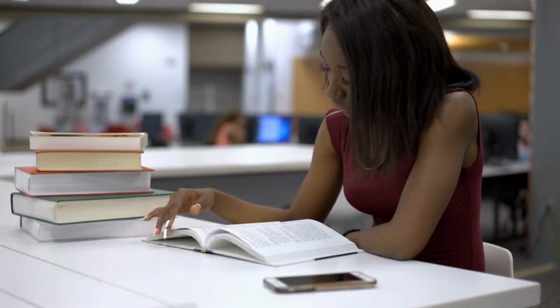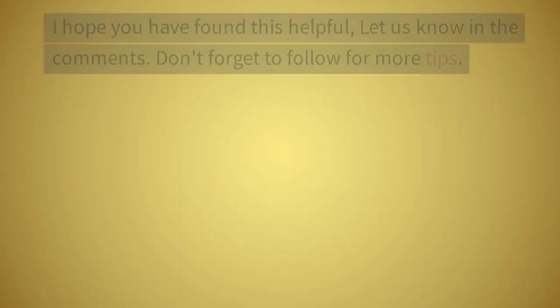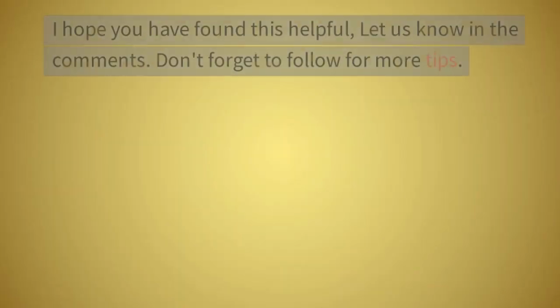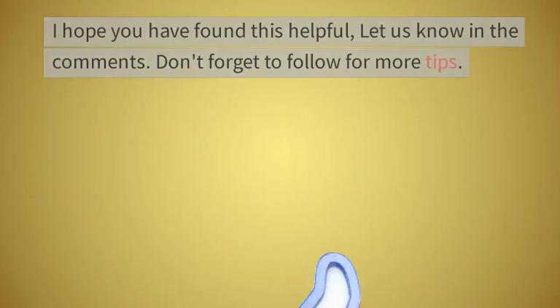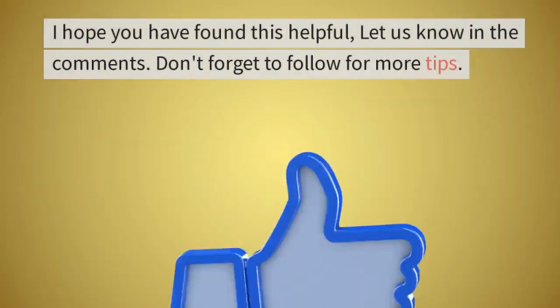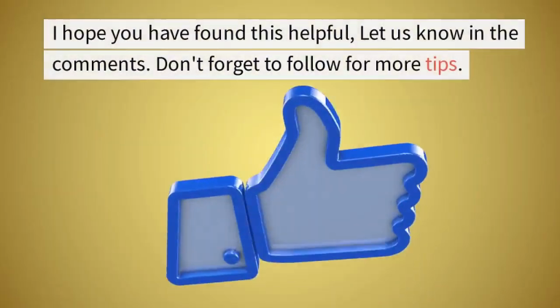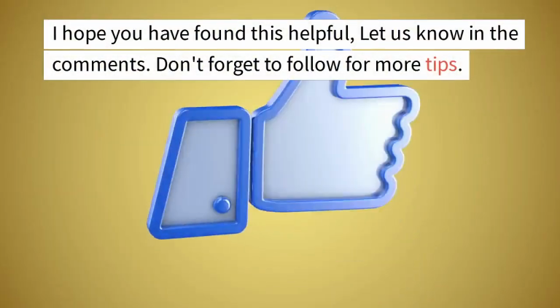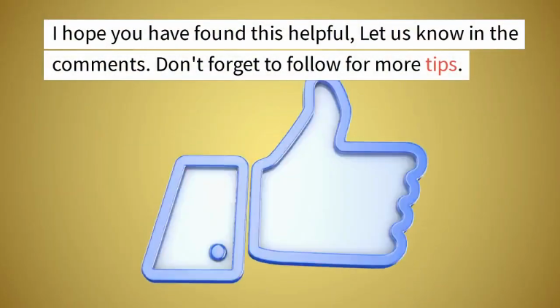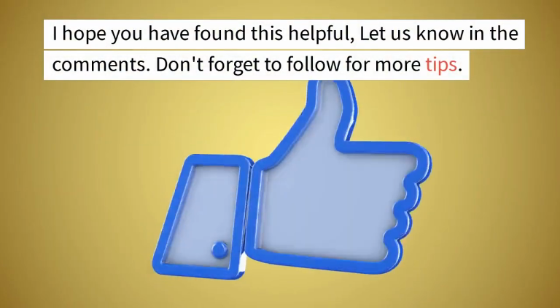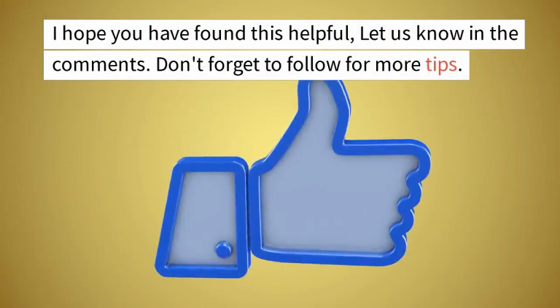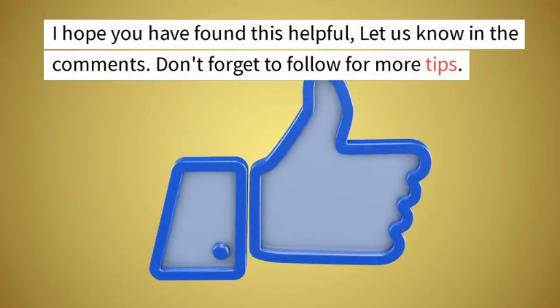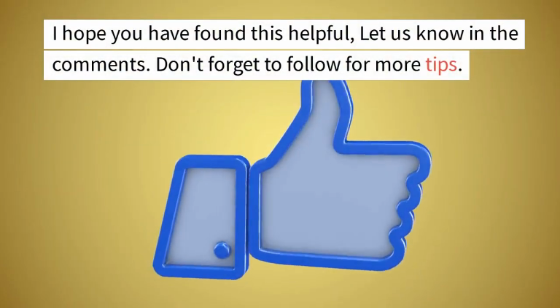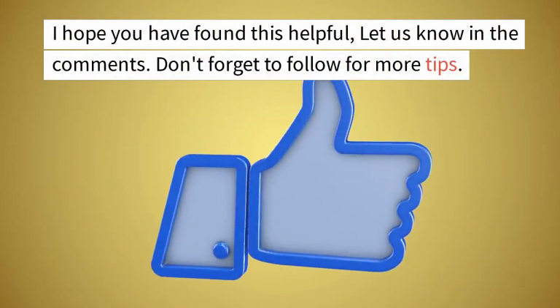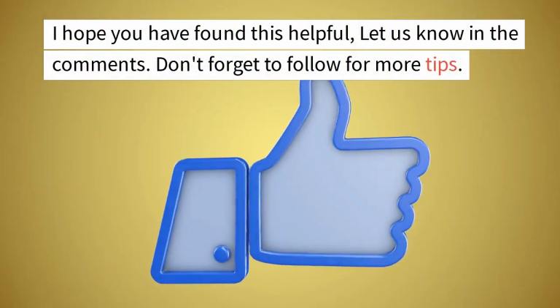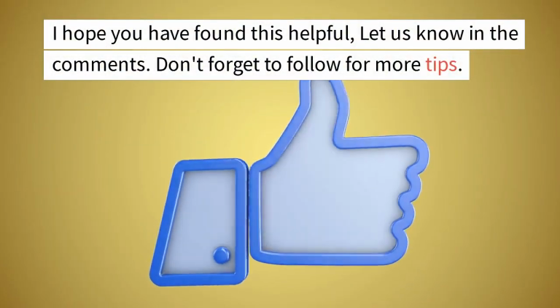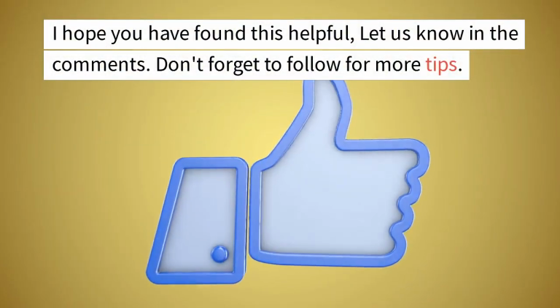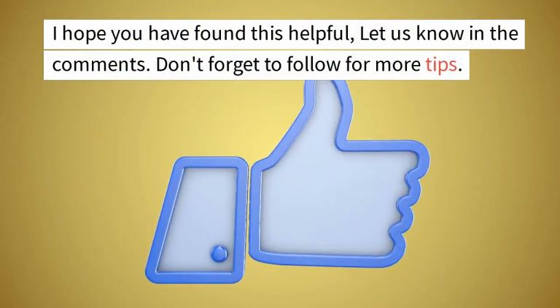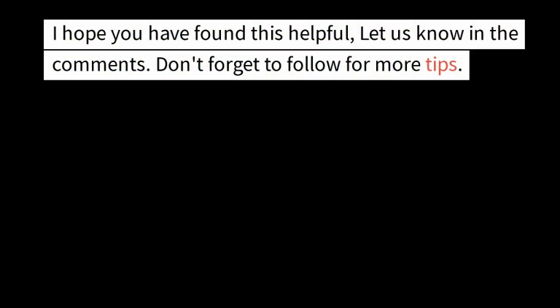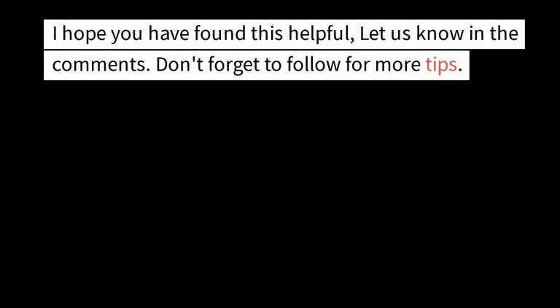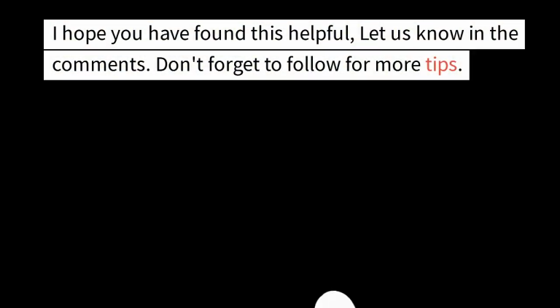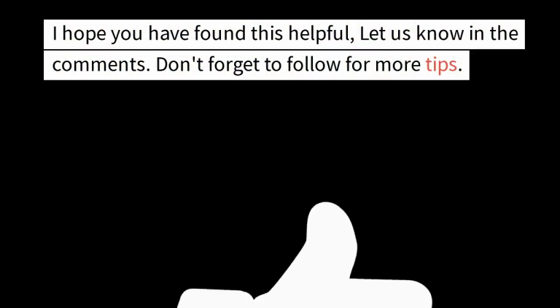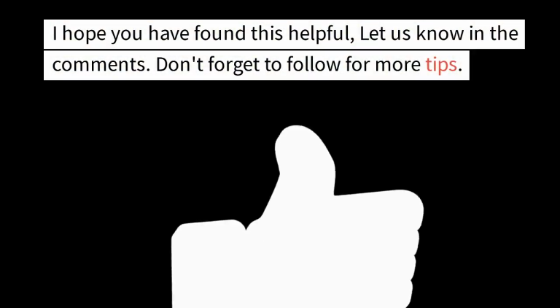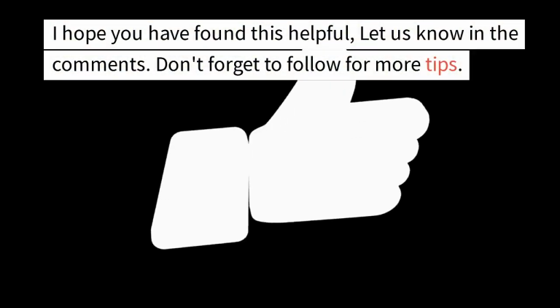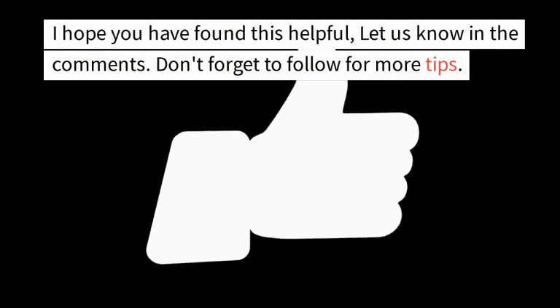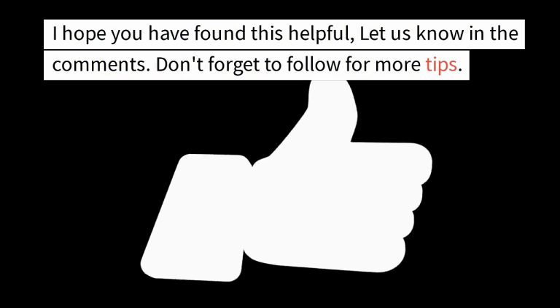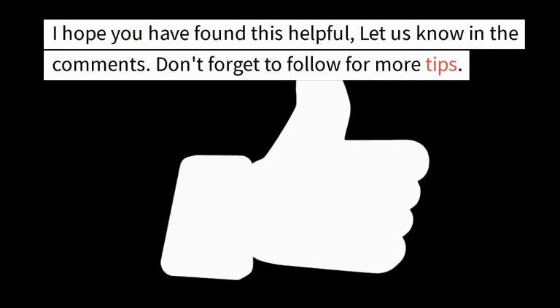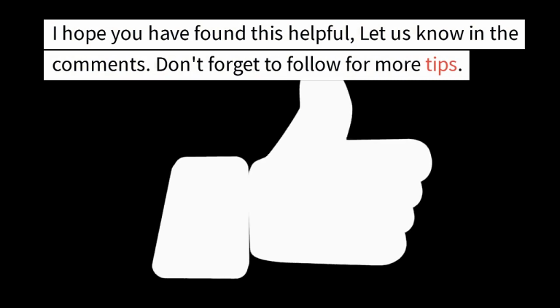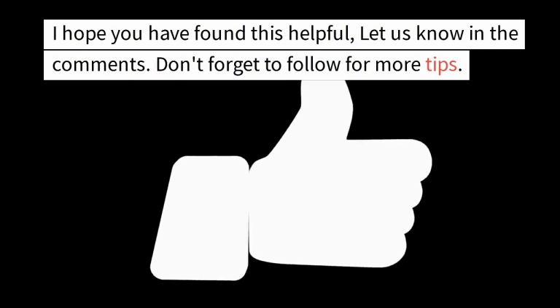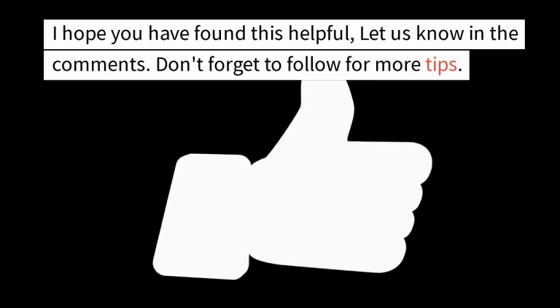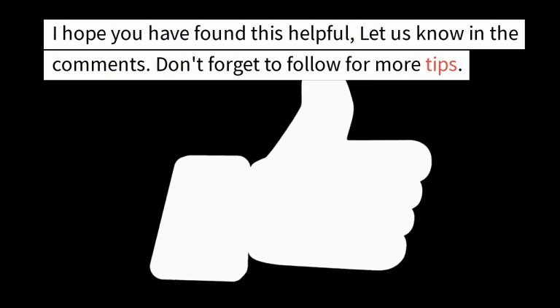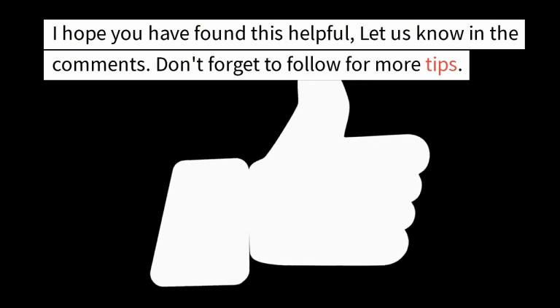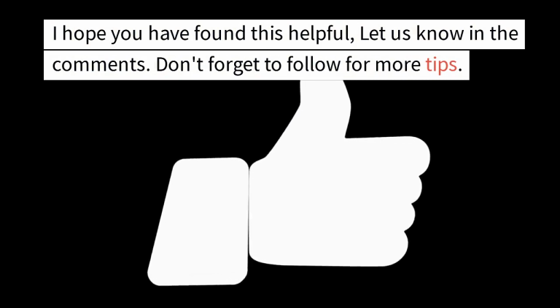I hope you have found this helpful. Let us know in the comments, and don't forget to follow for more tips.